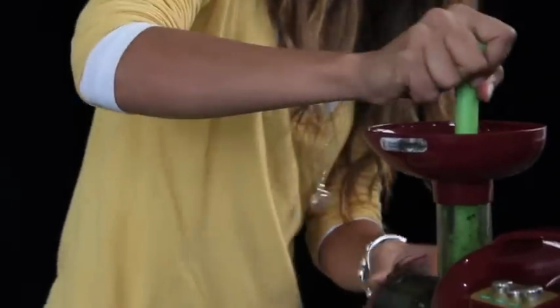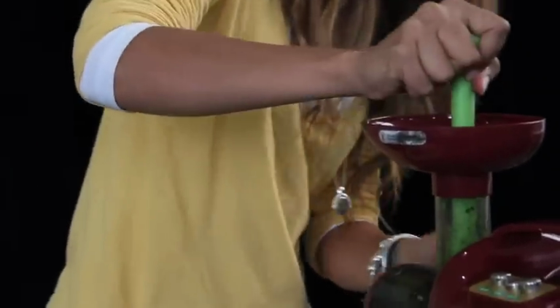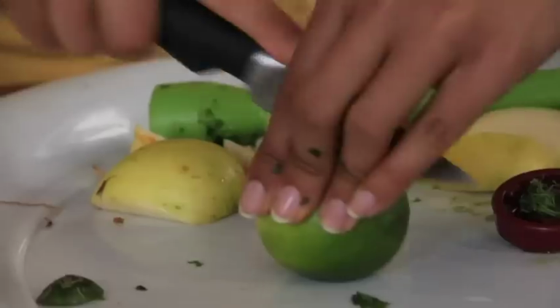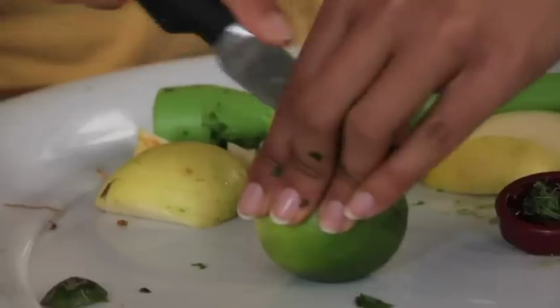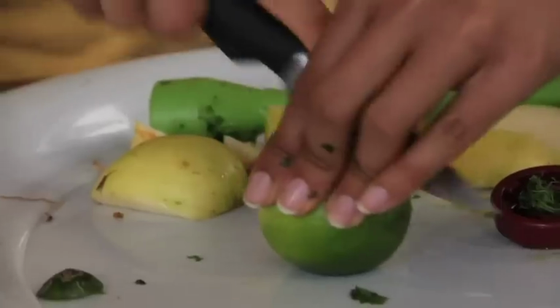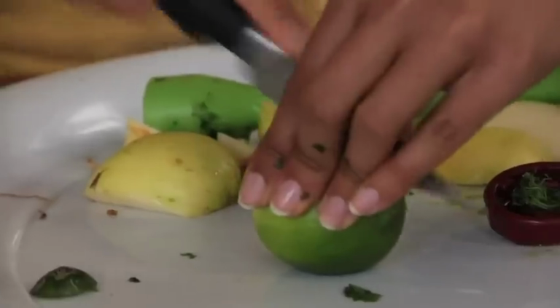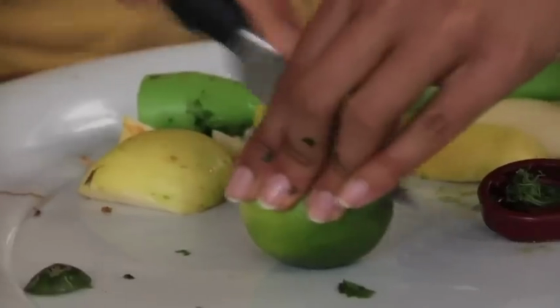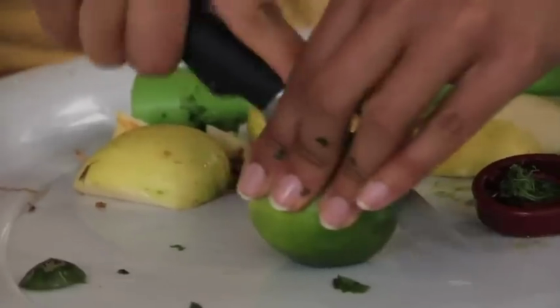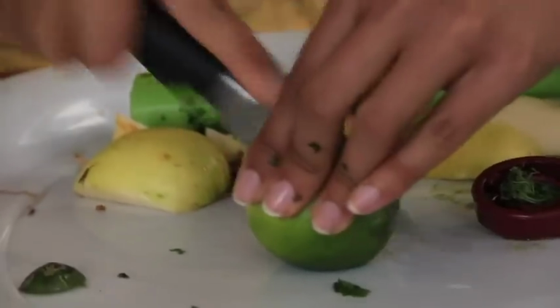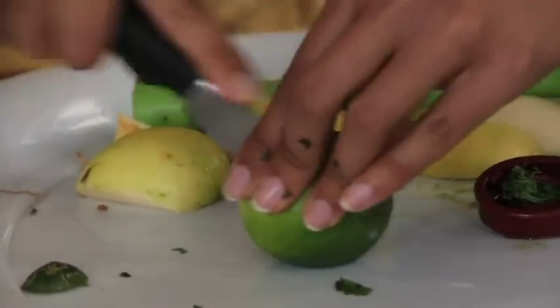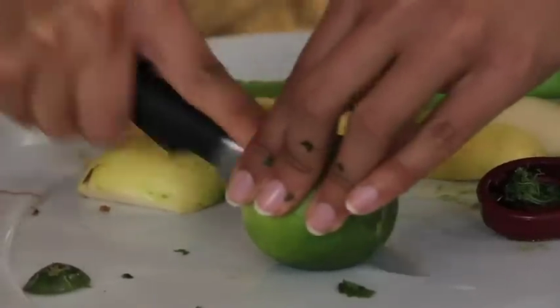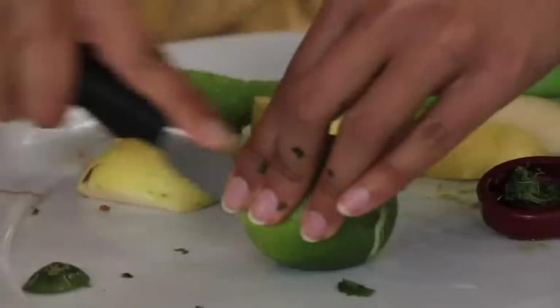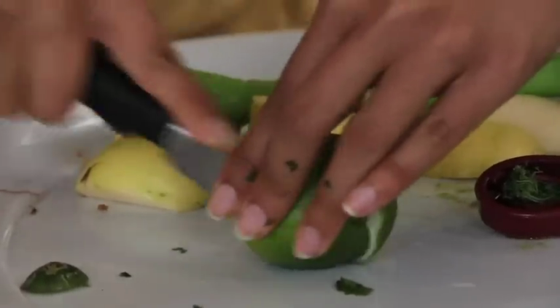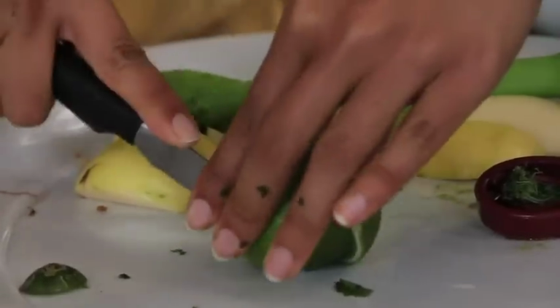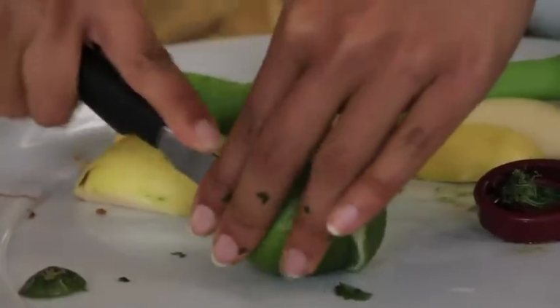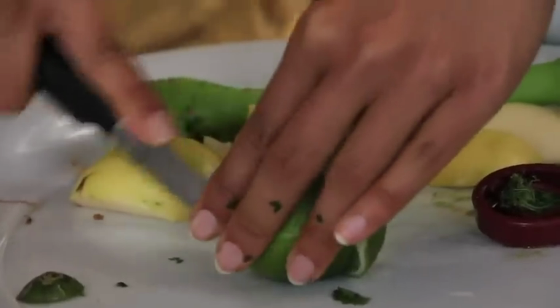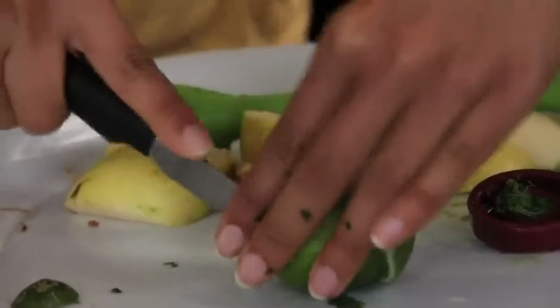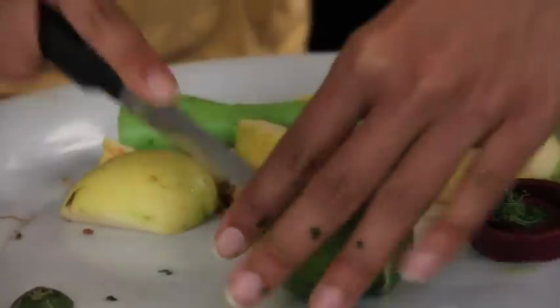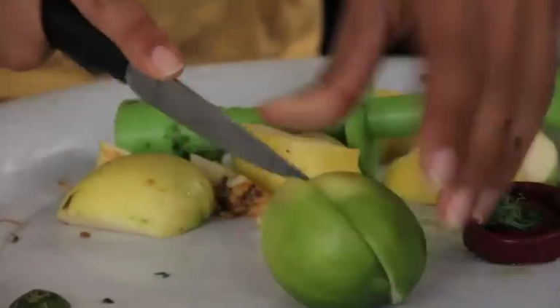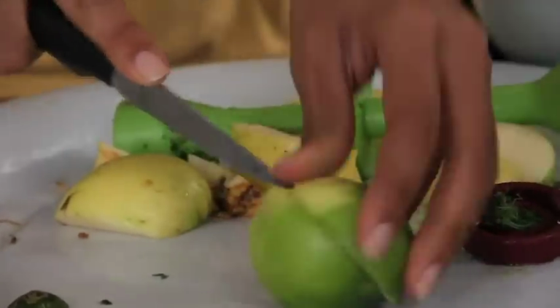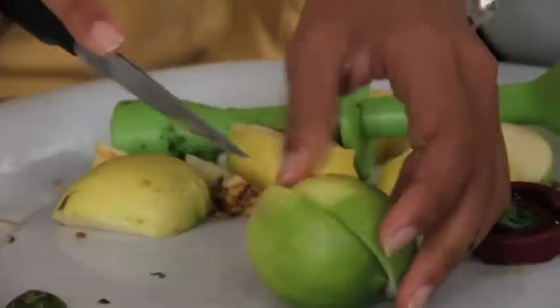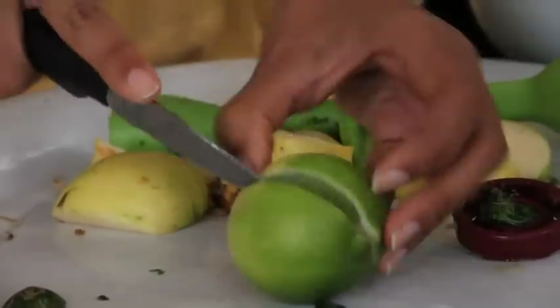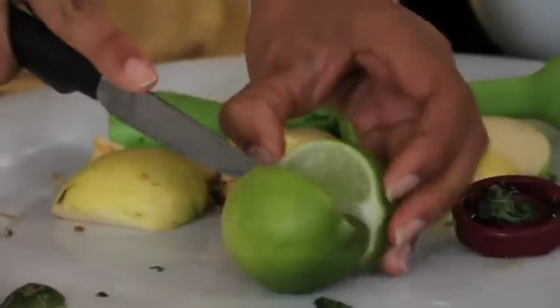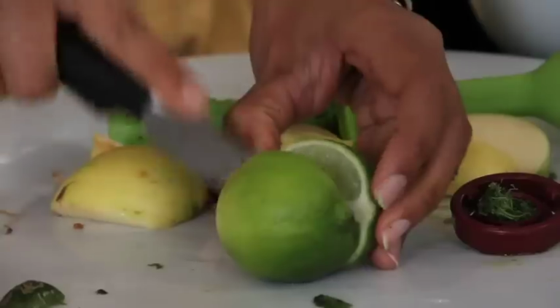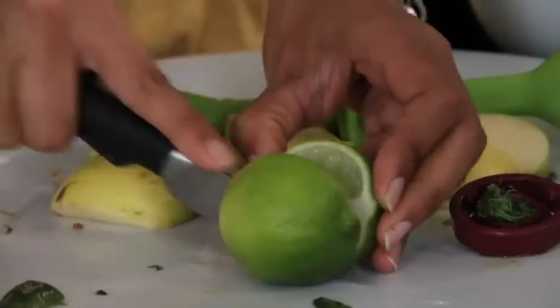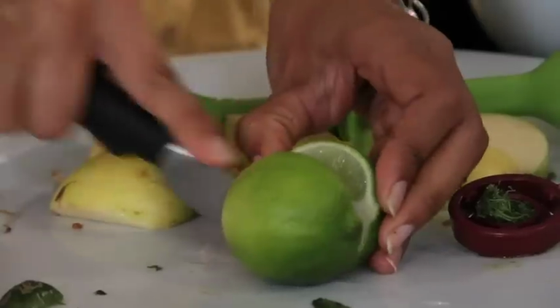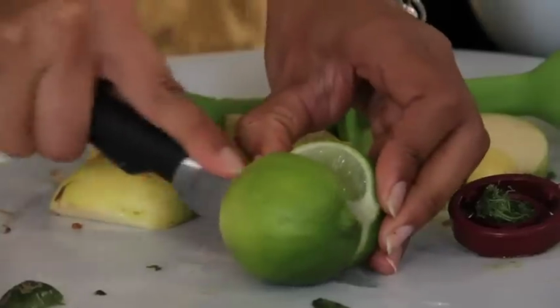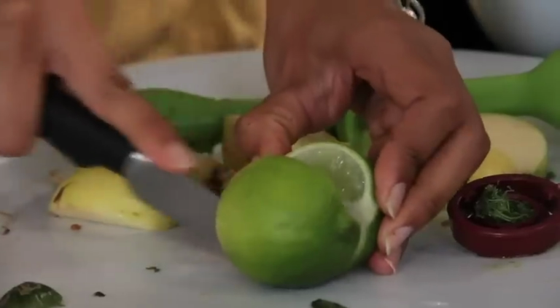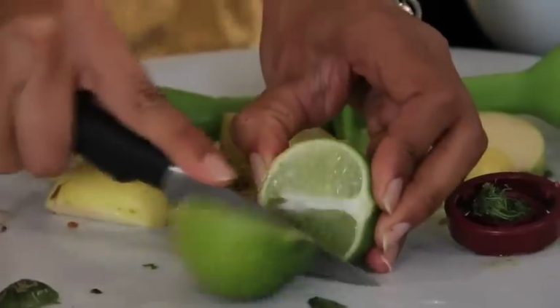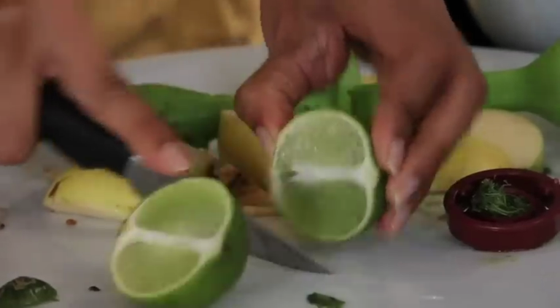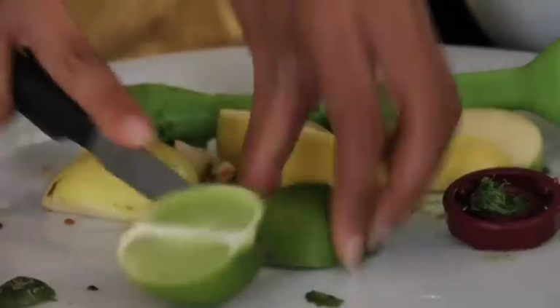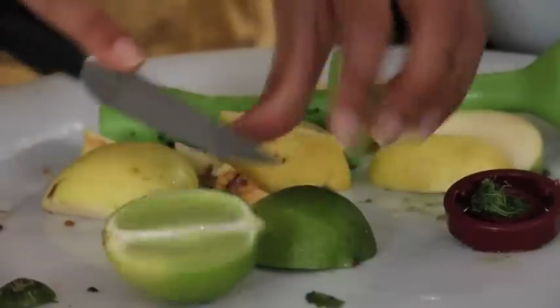If you look at all these ingredients, everything is so living and fresh, and these are all organic ingredients.